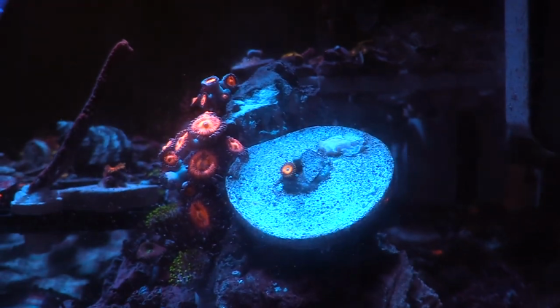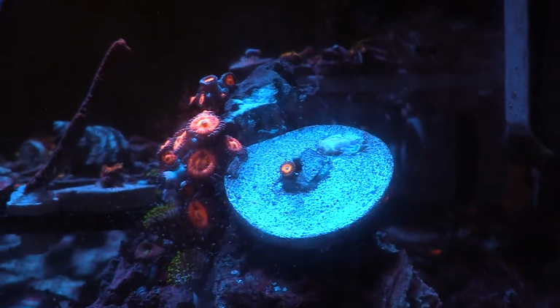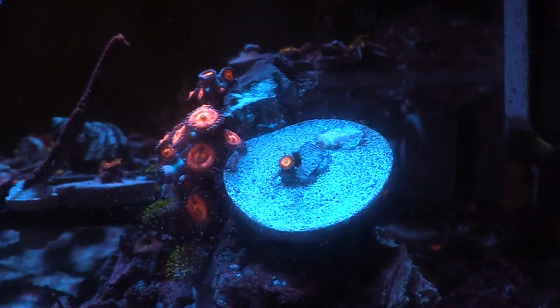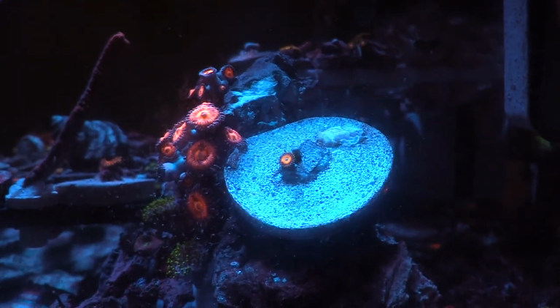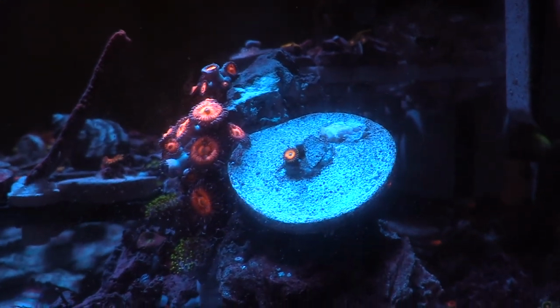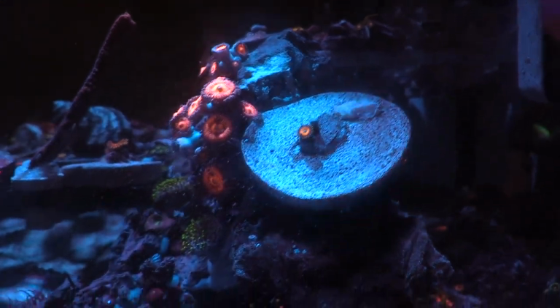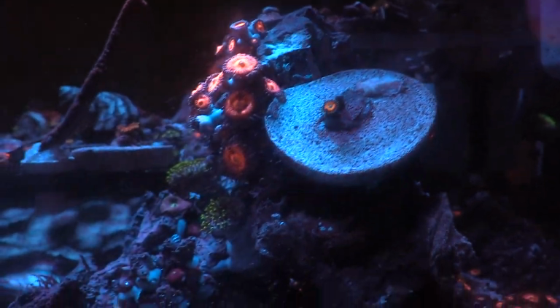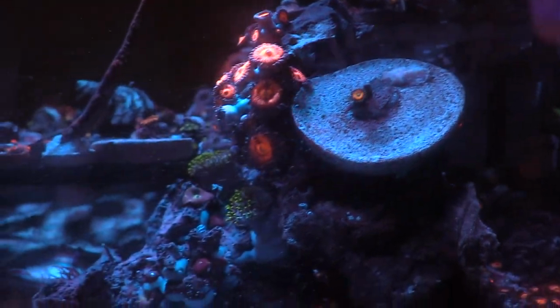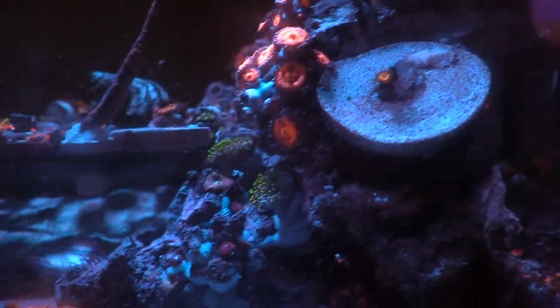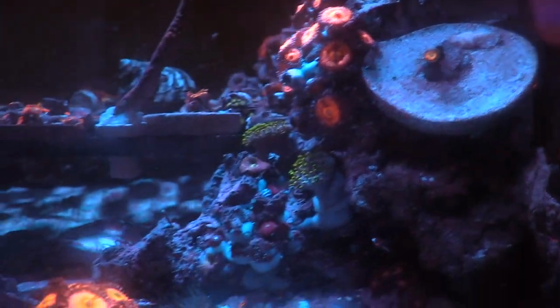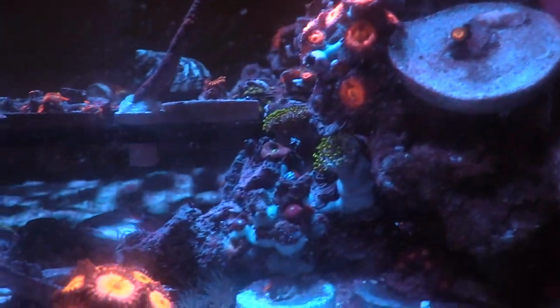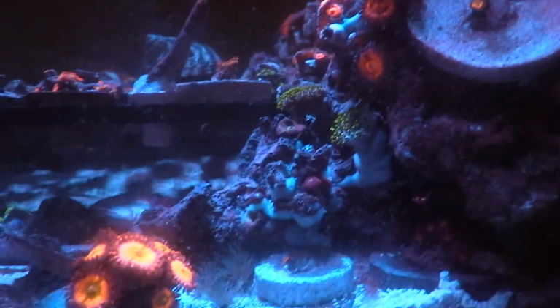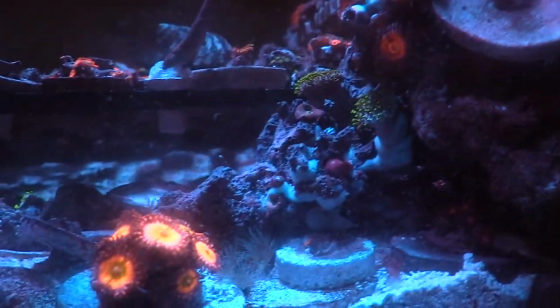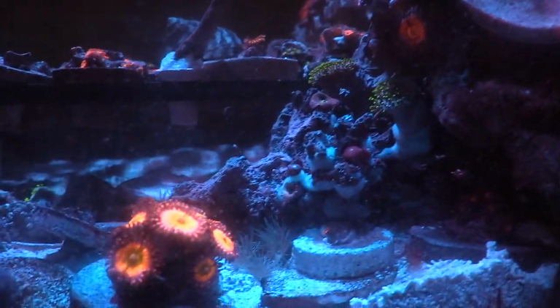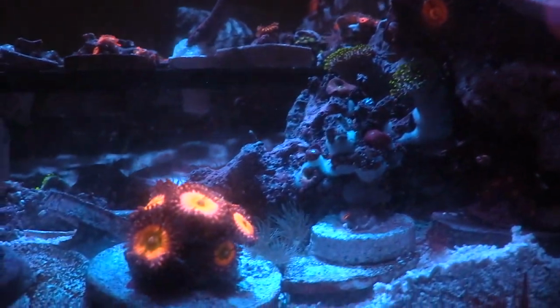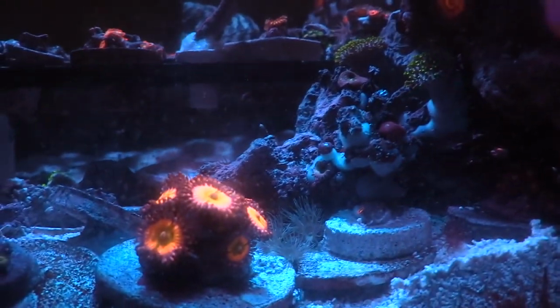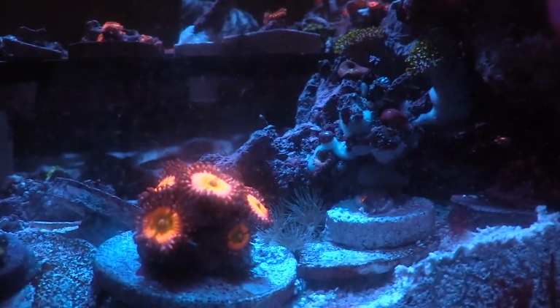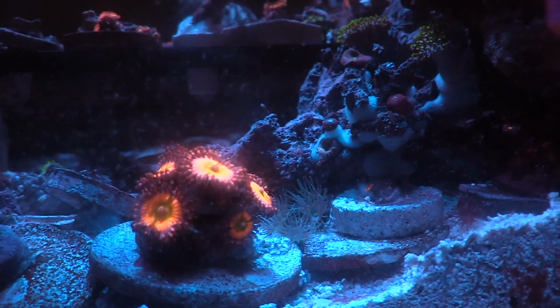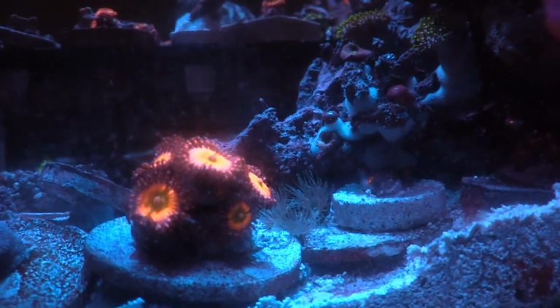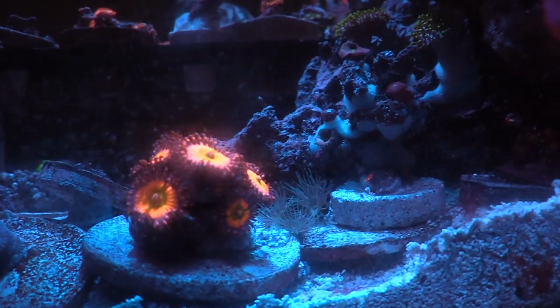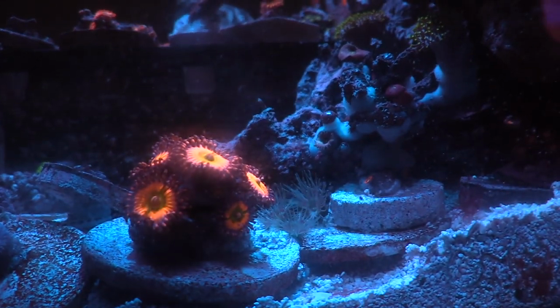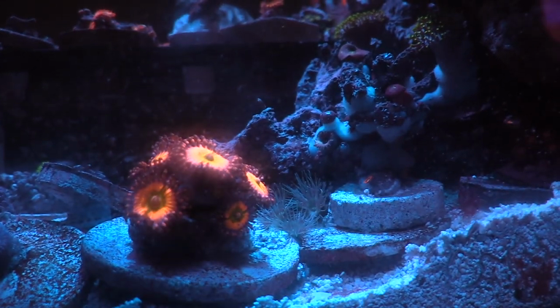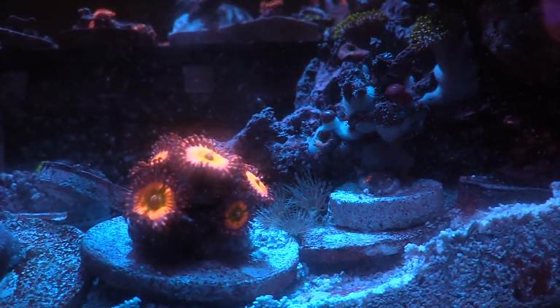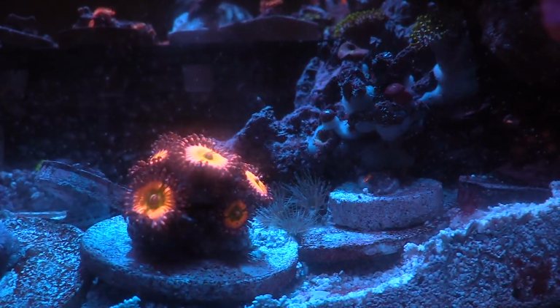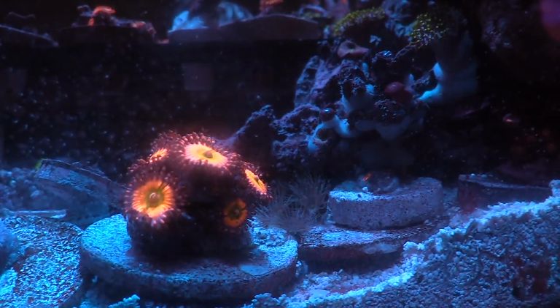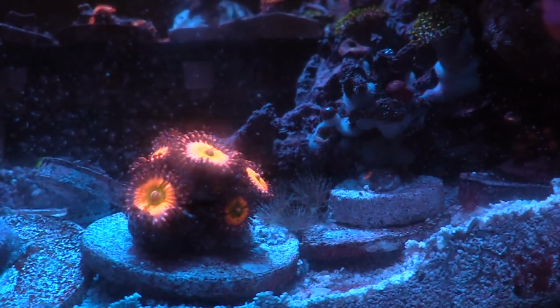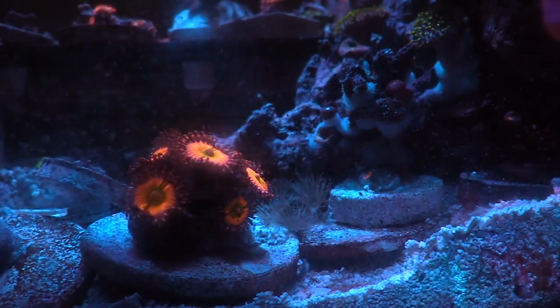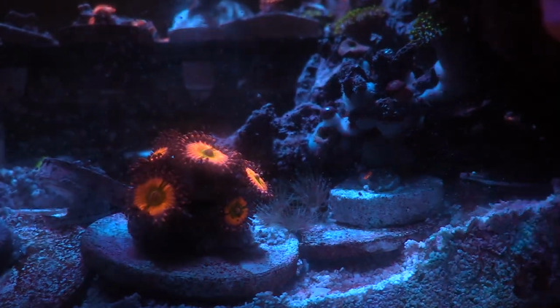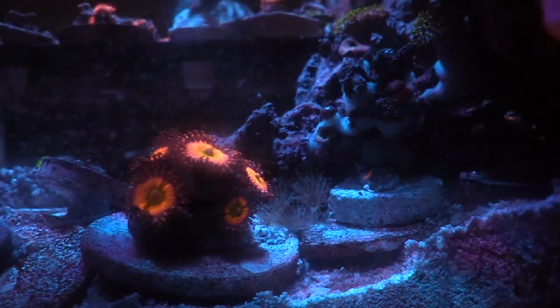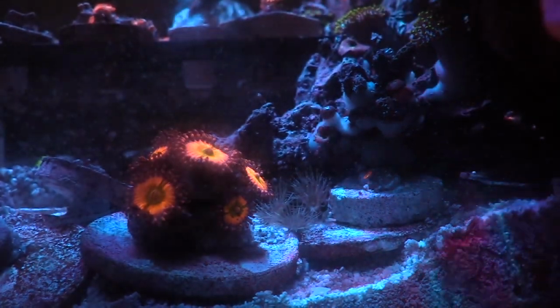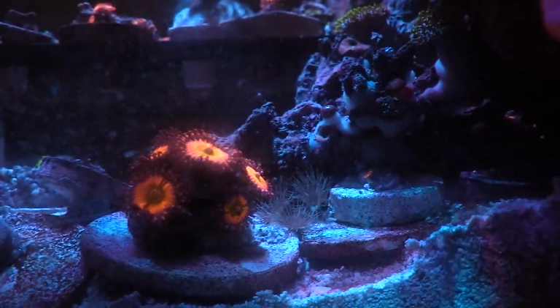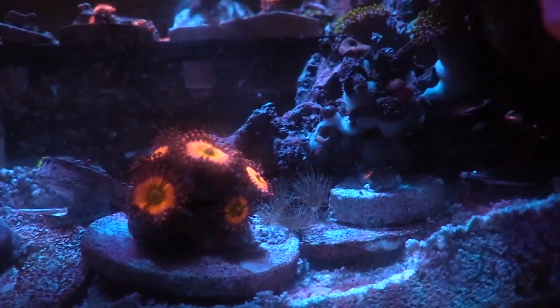This is like the perfect aquascape if you can get away with it, and I'm definitely doing that on this tank.